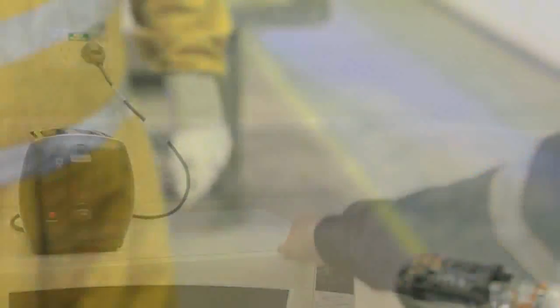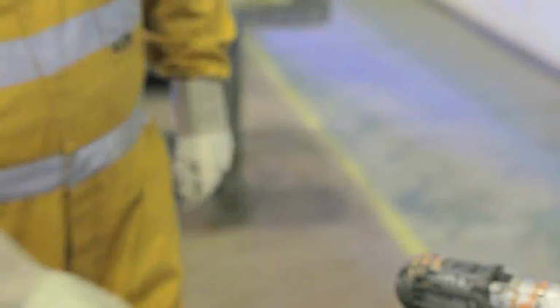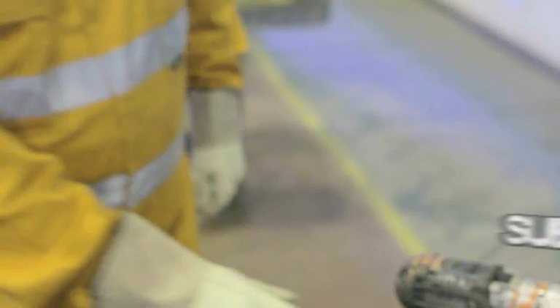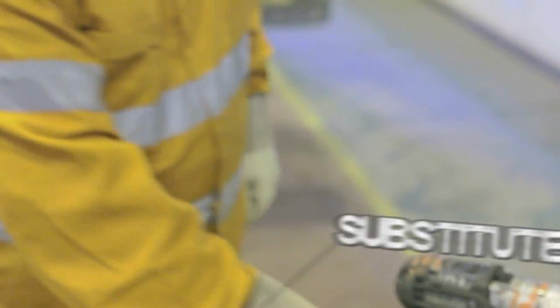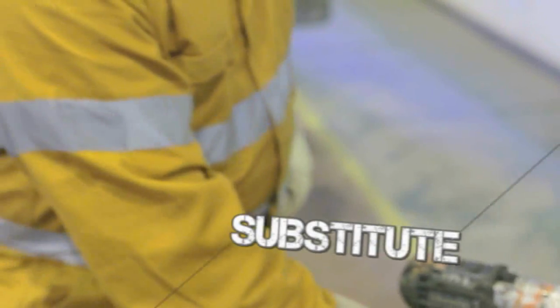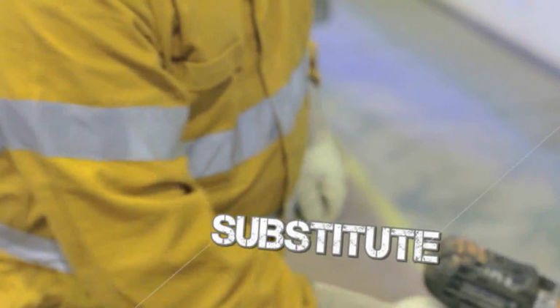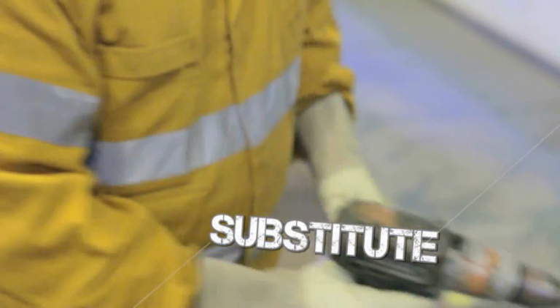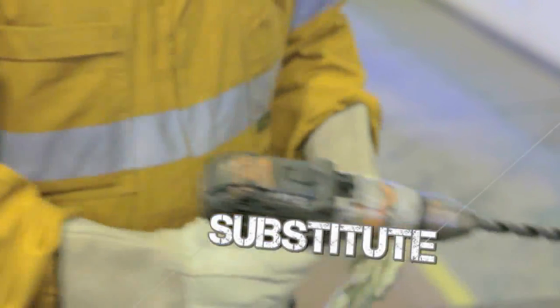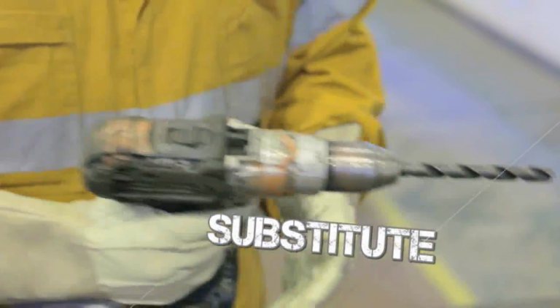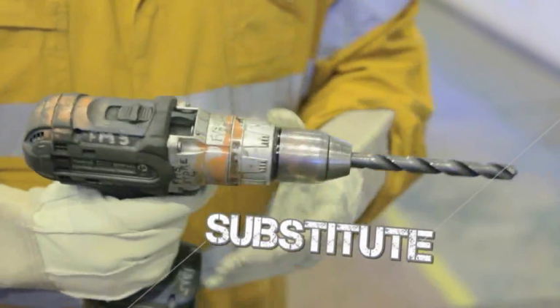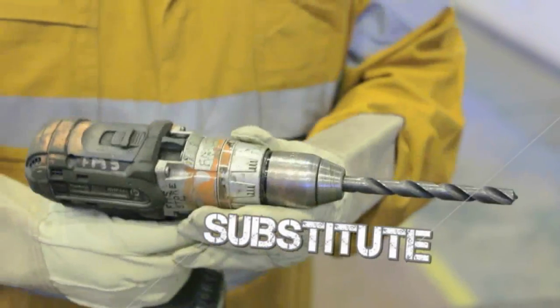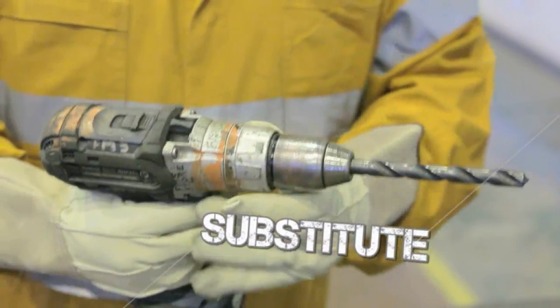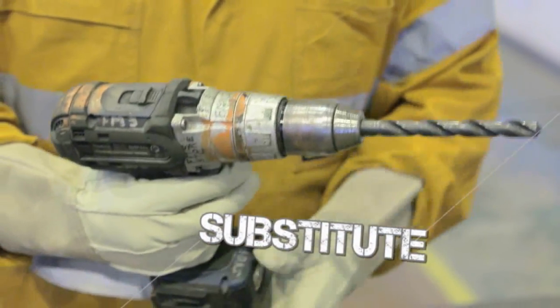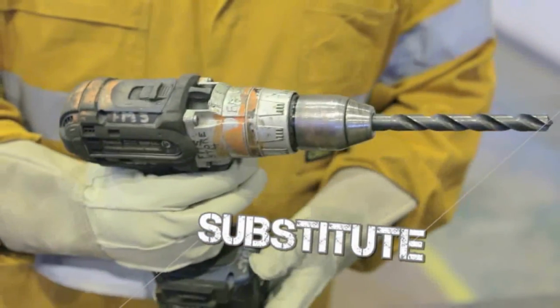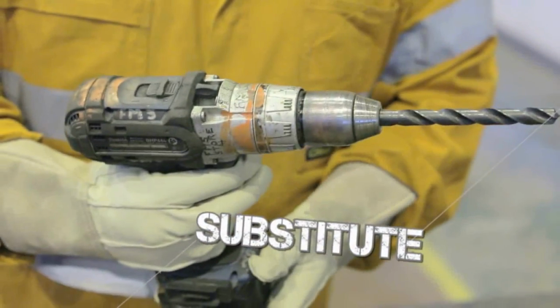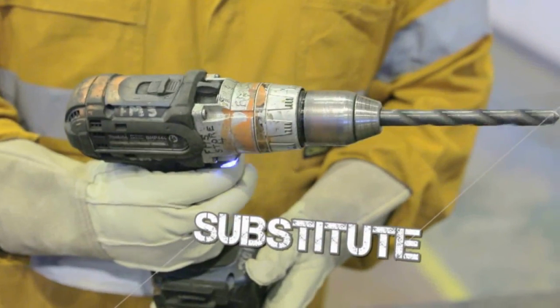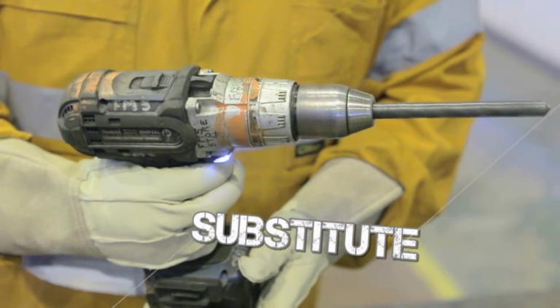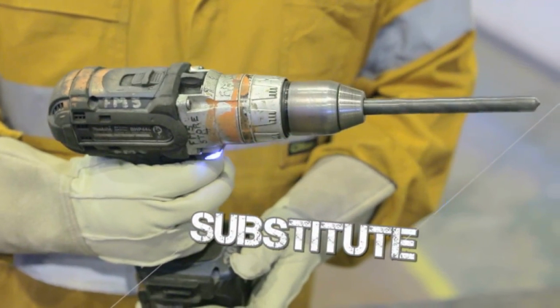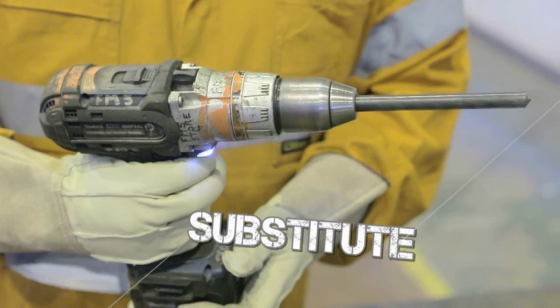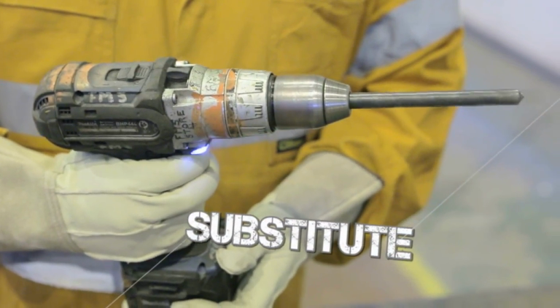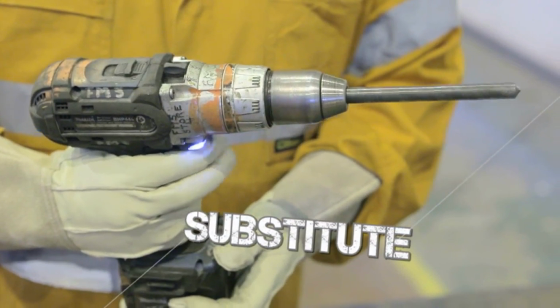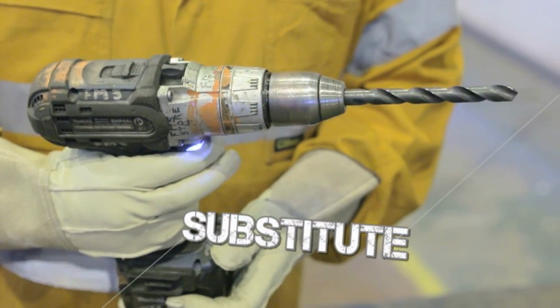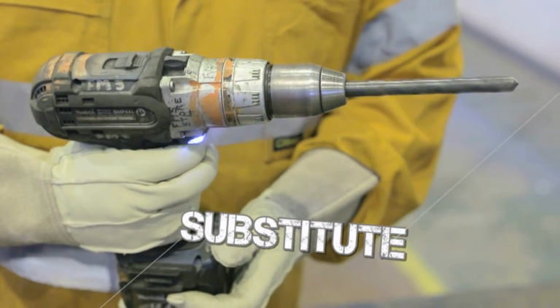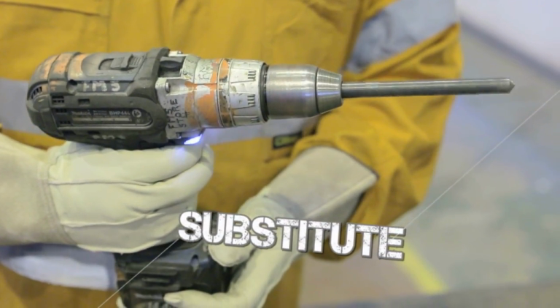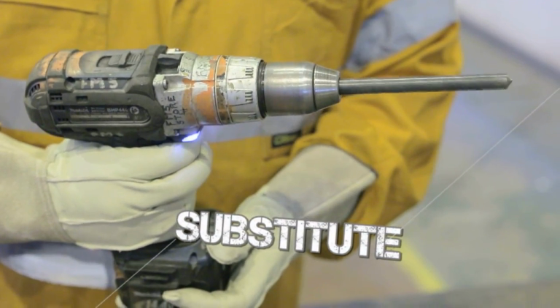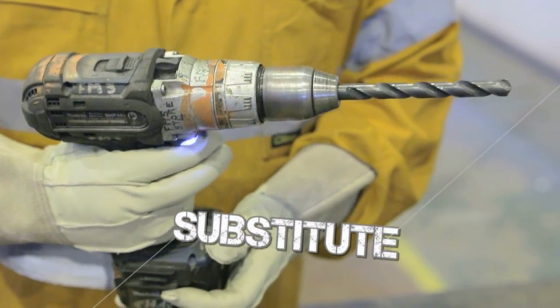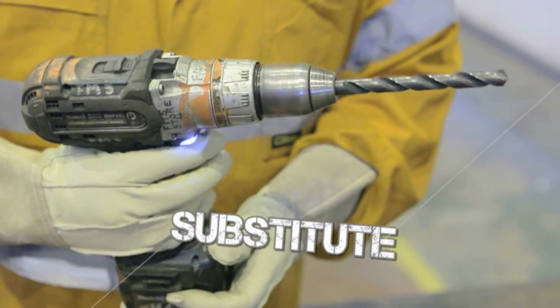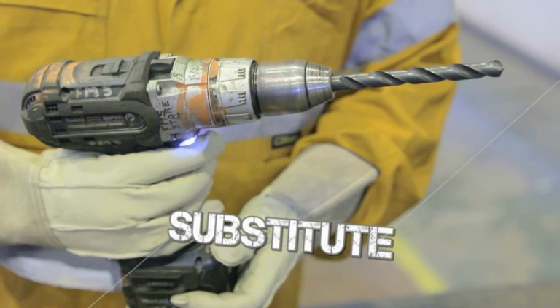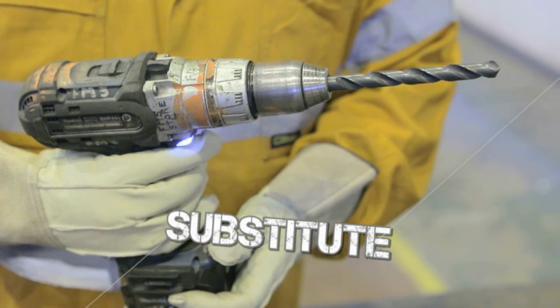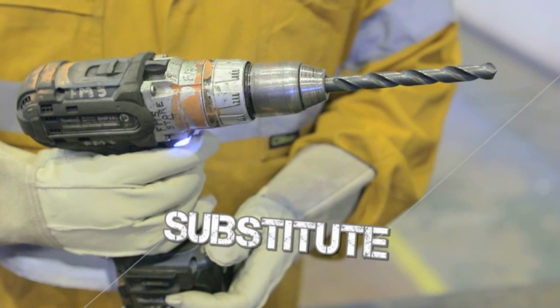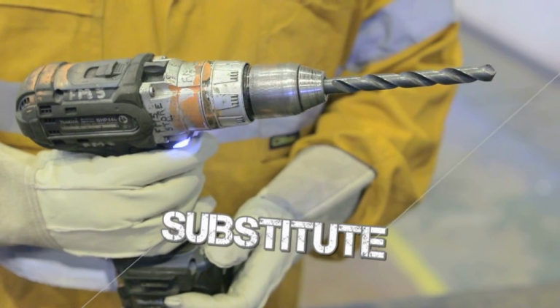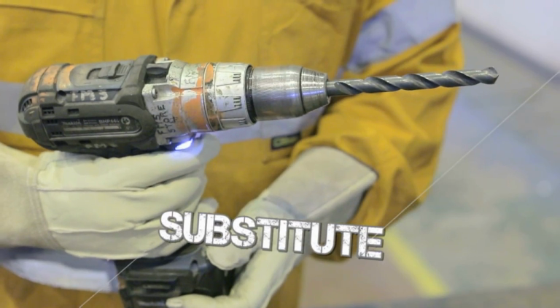If you can, substitute the portable electrical equipment with something else, like a battery-powered tool.